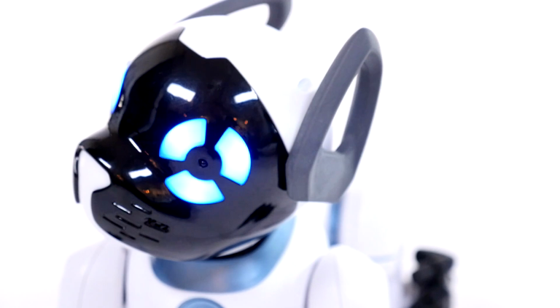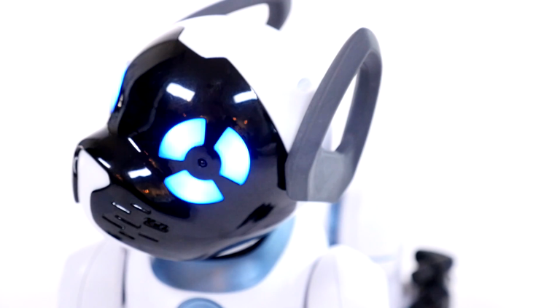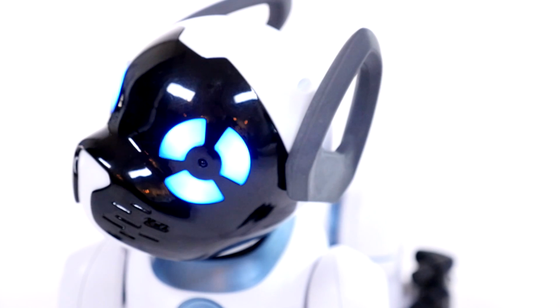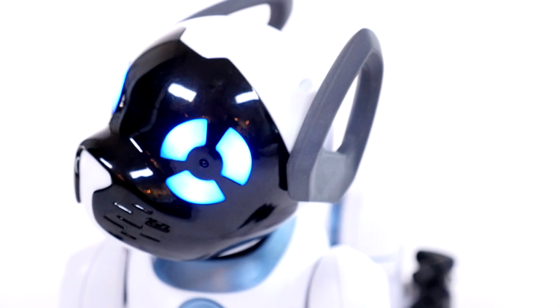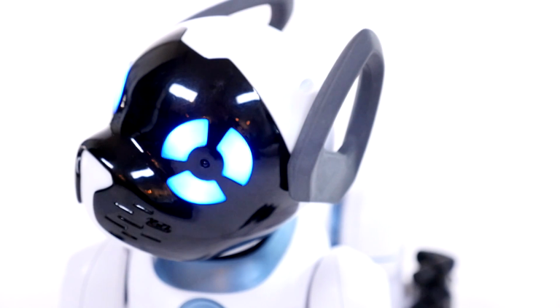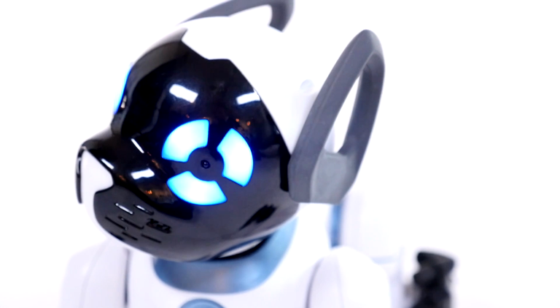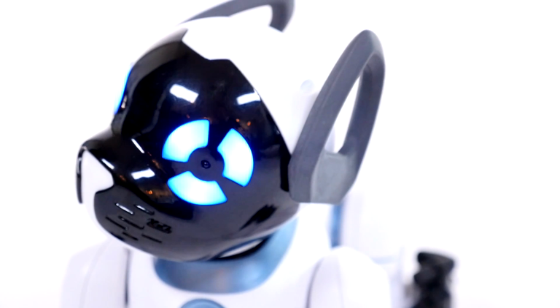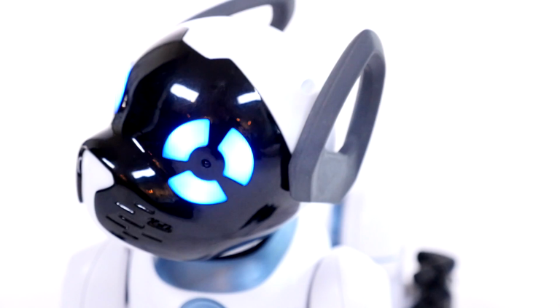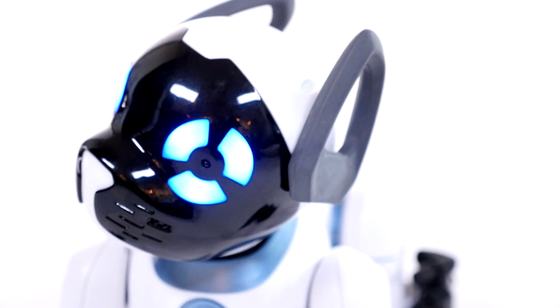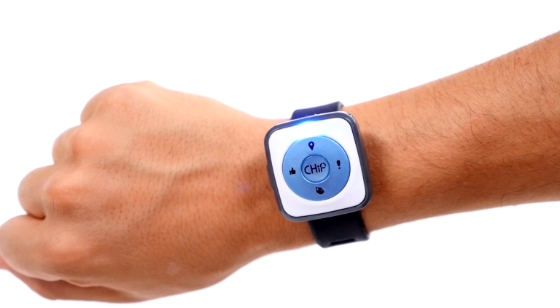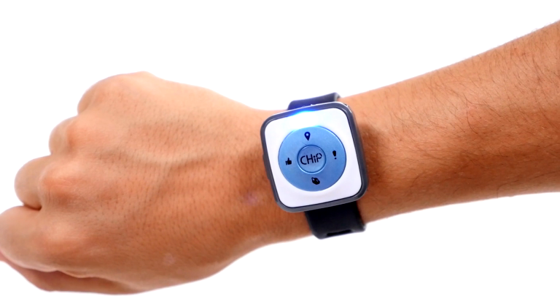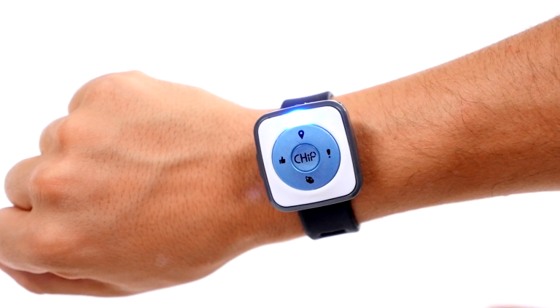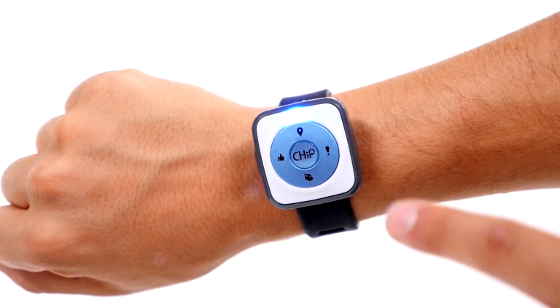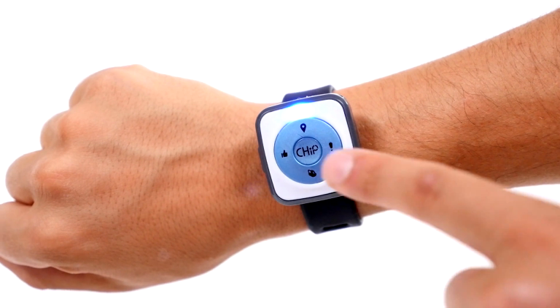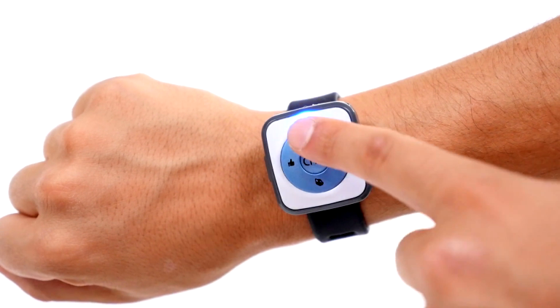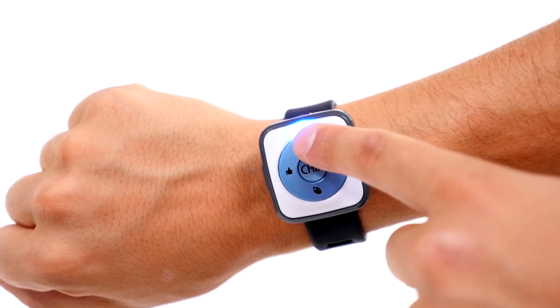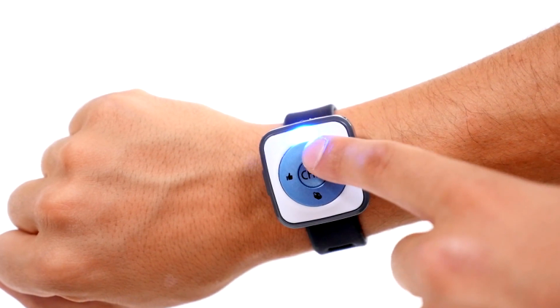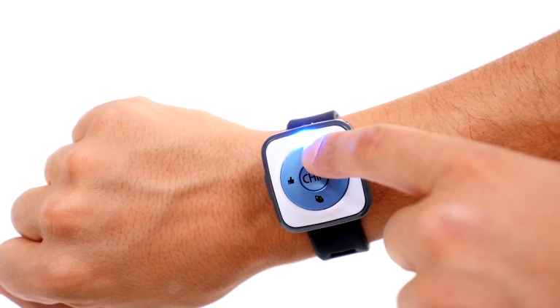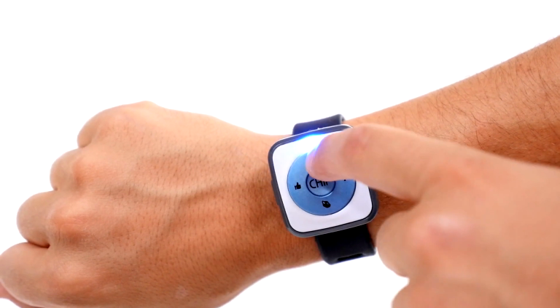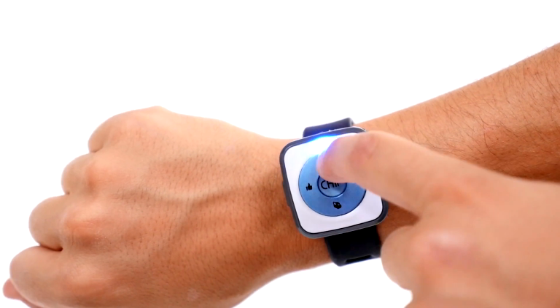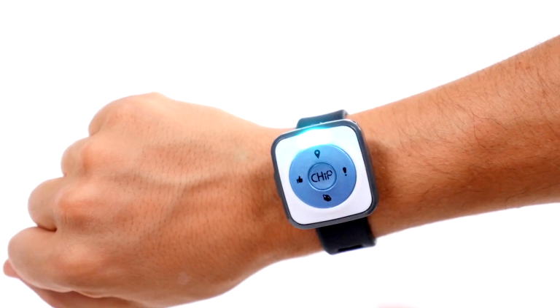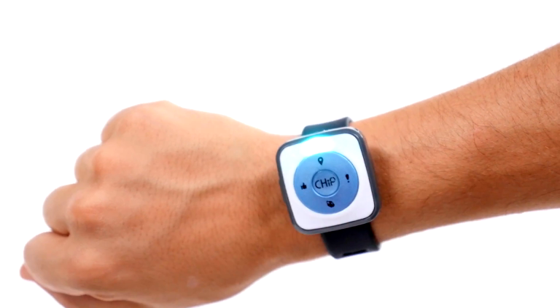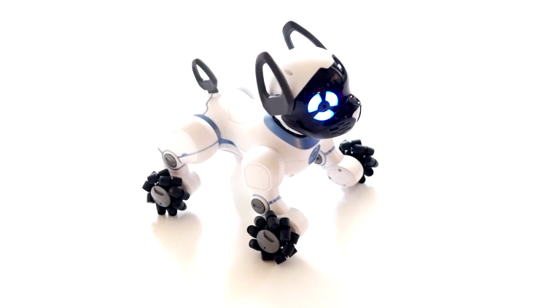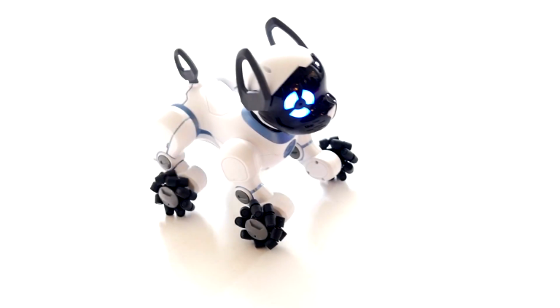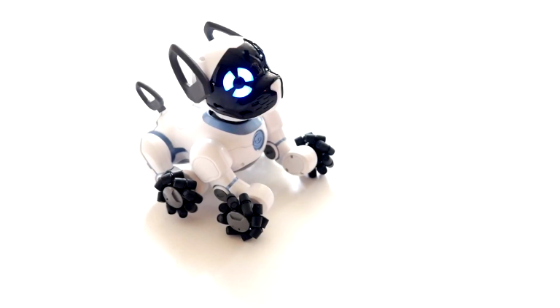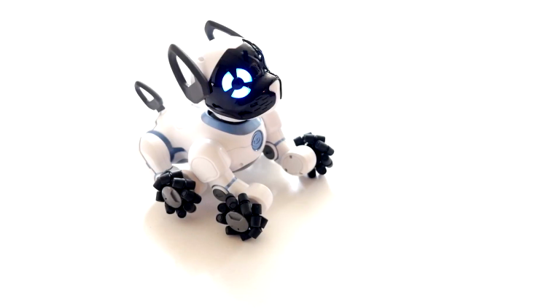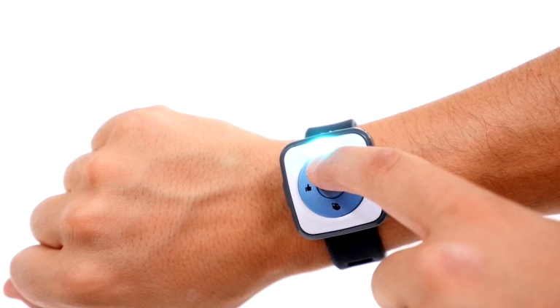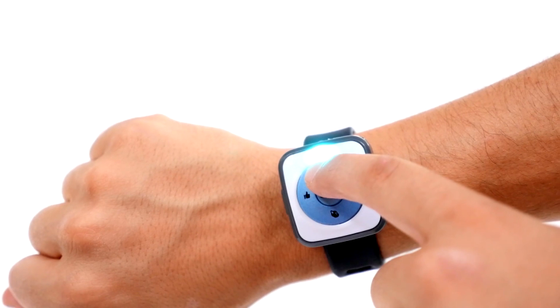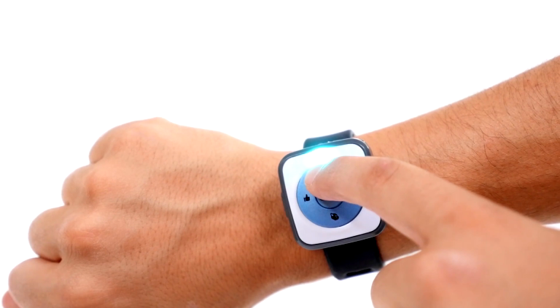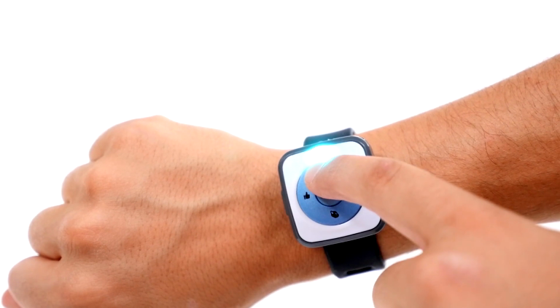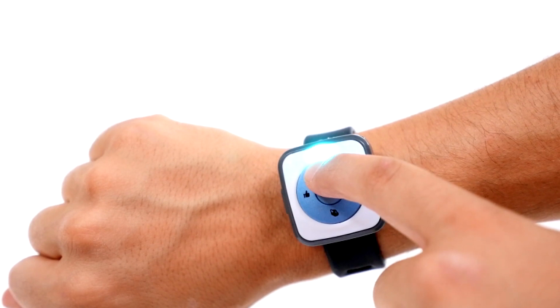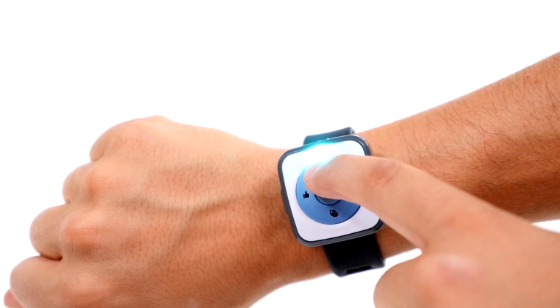There are two ways to use each button on your band, either through a light tap or by holding it down for three seconds.